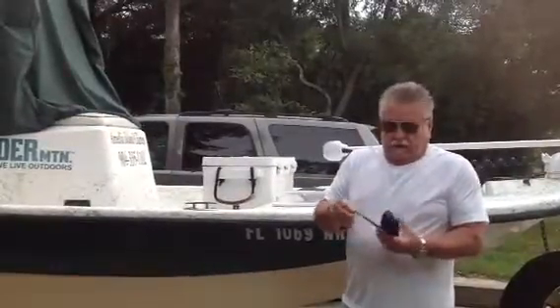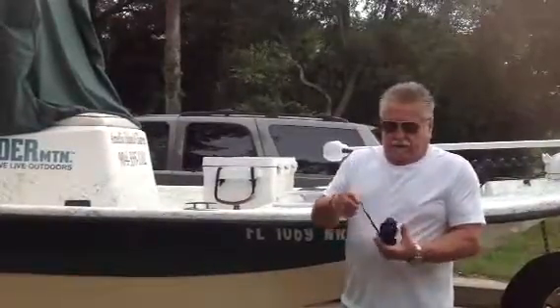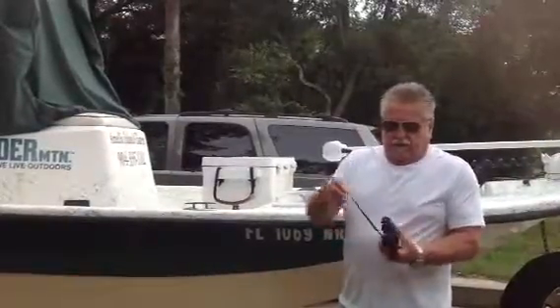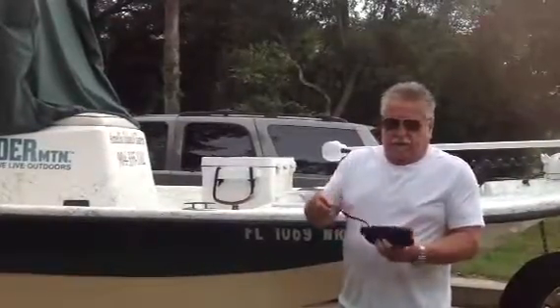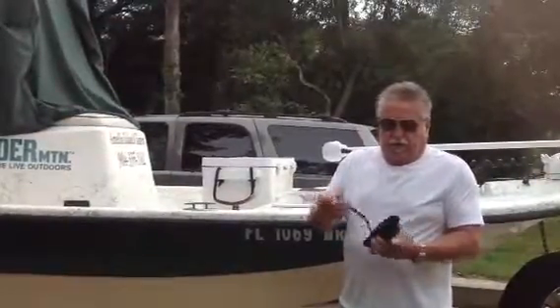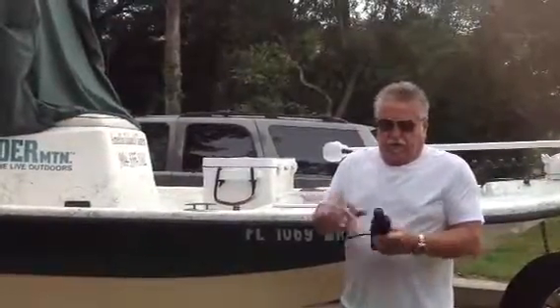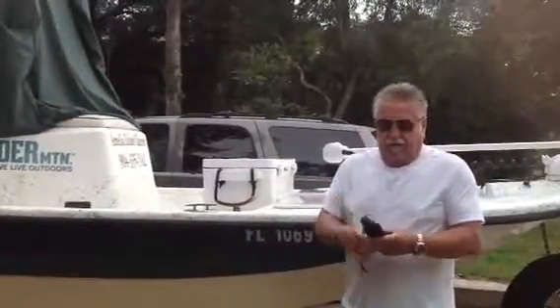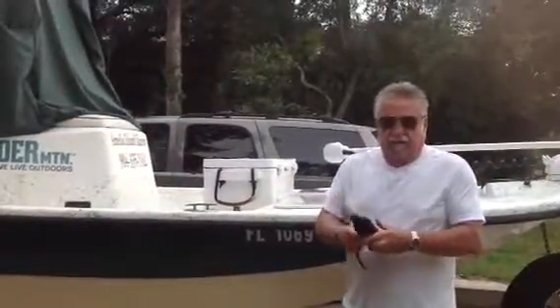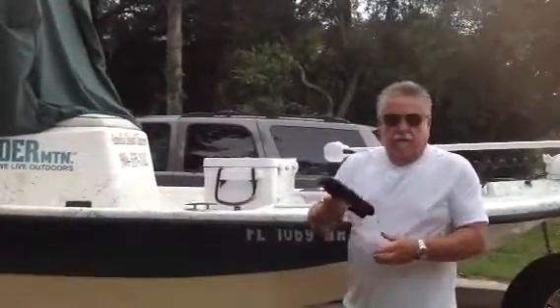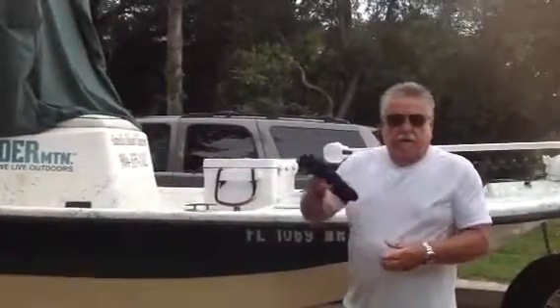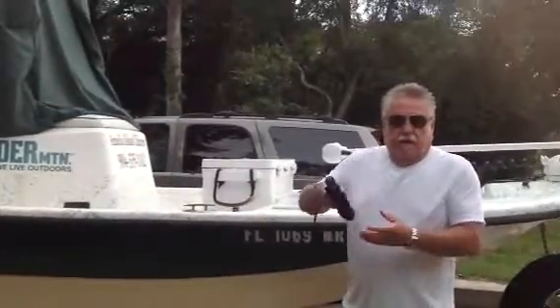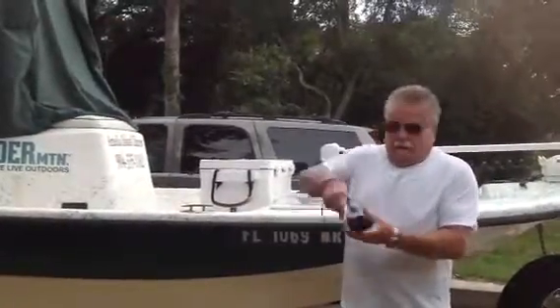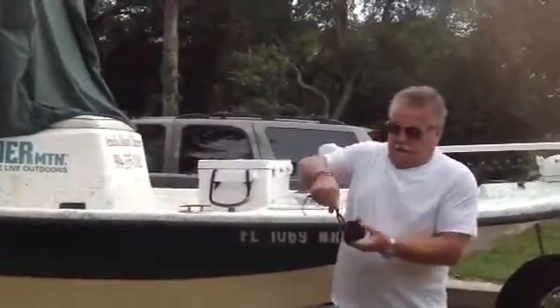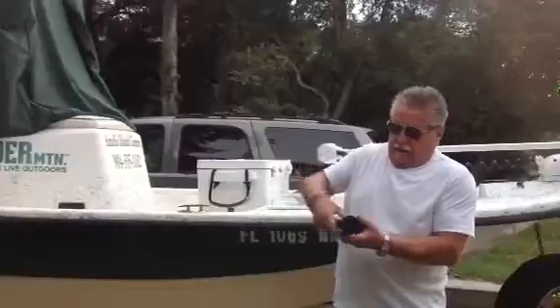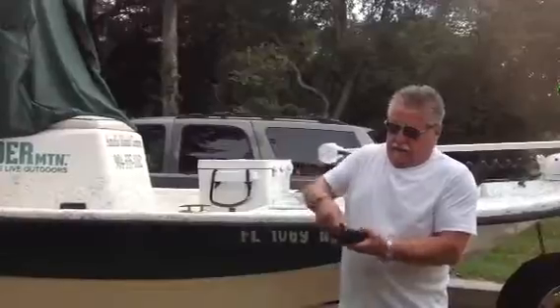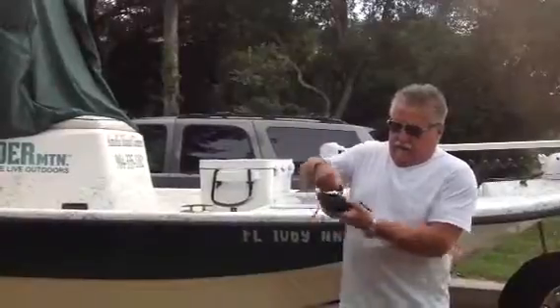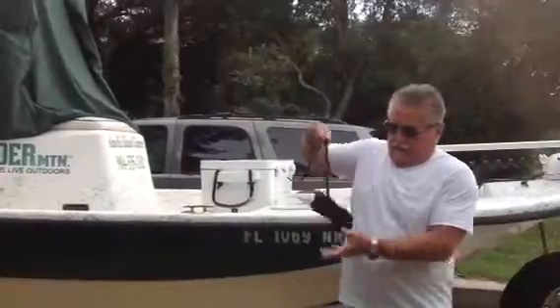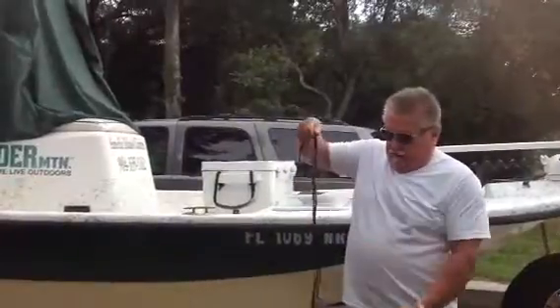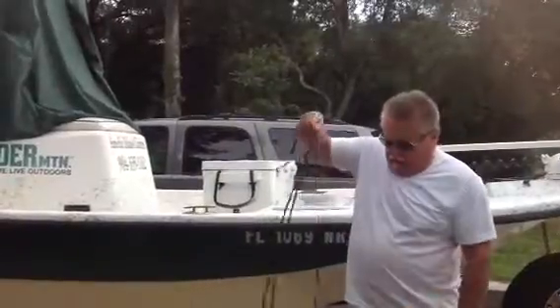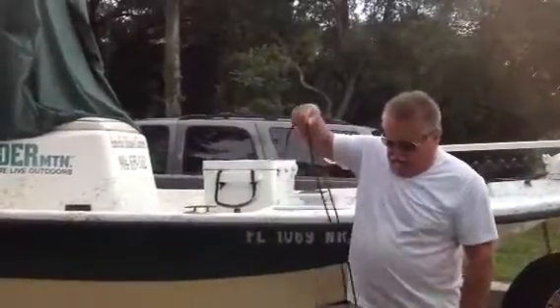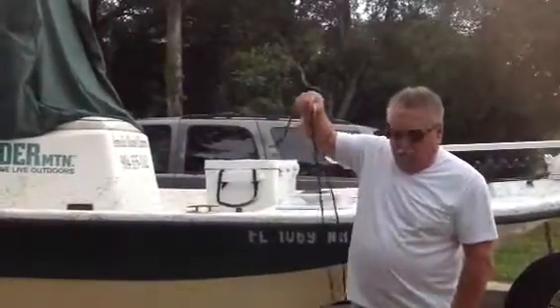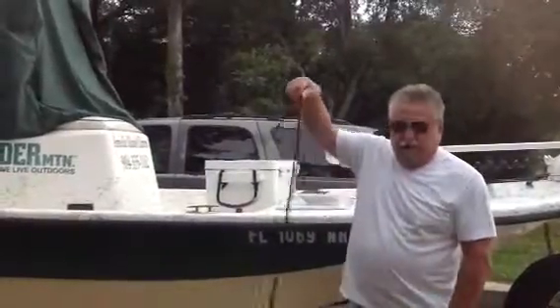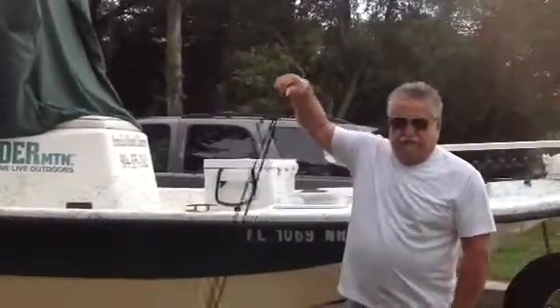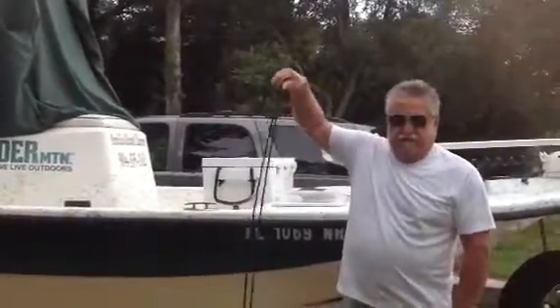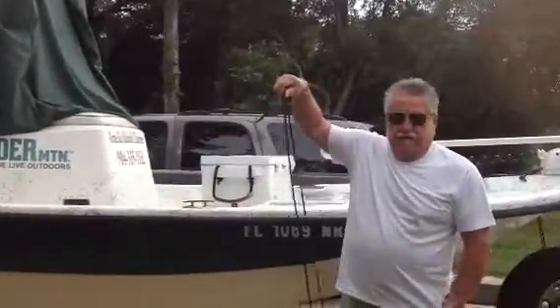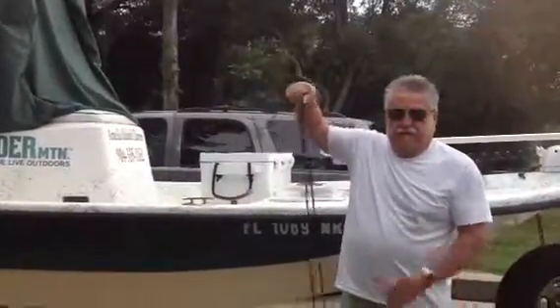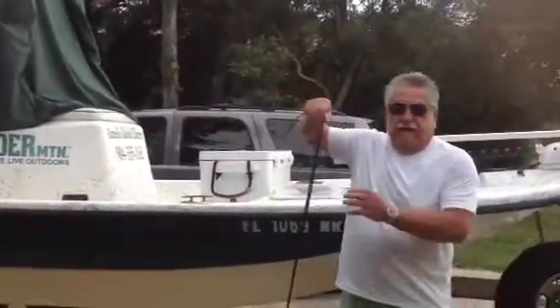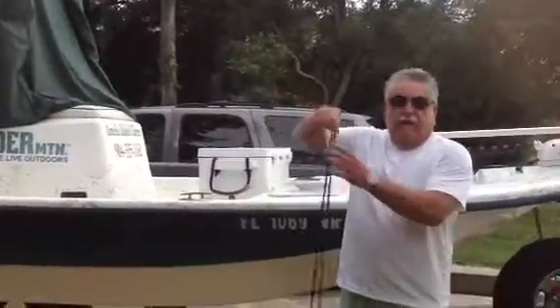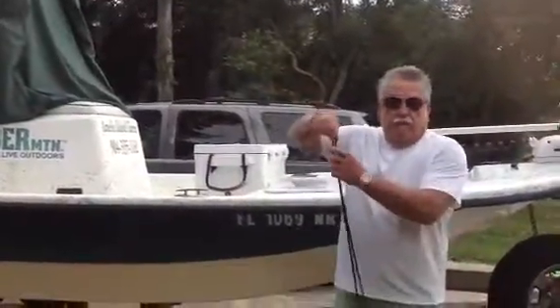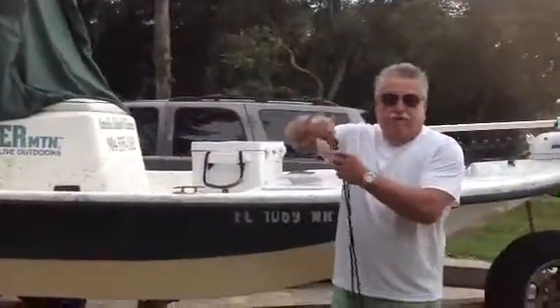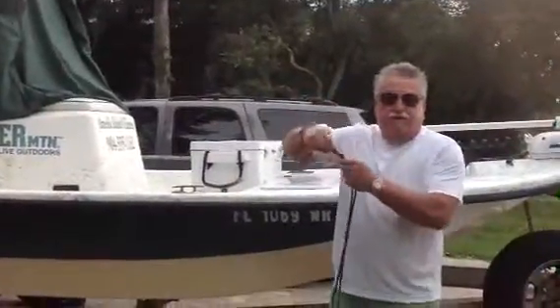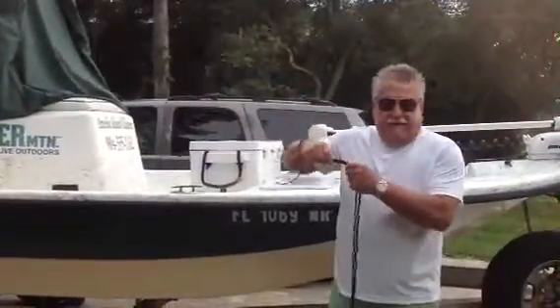This is the product. It's an emergency ladder.